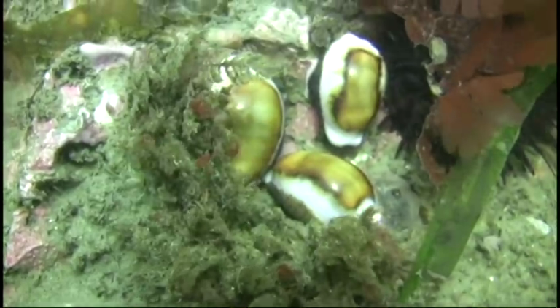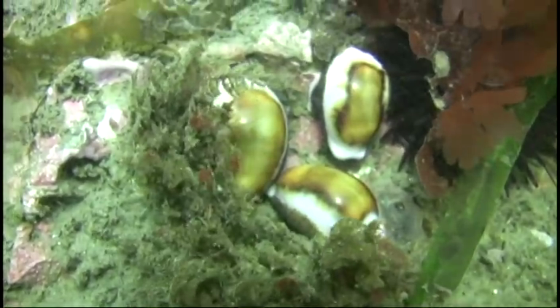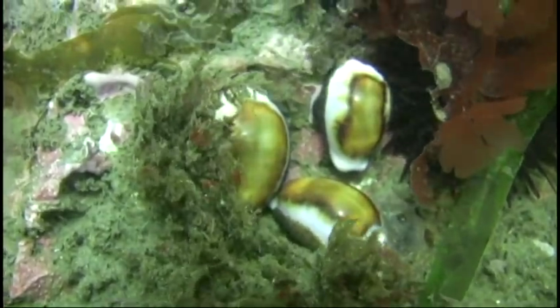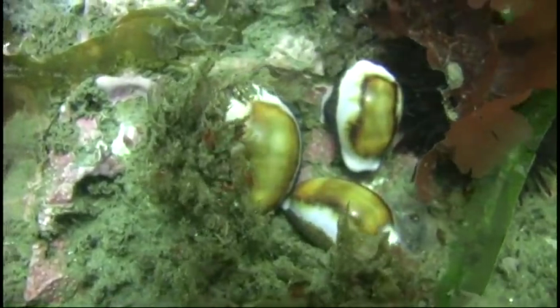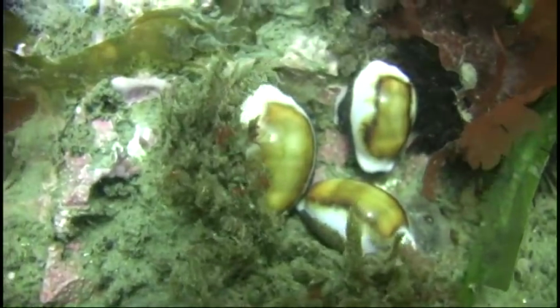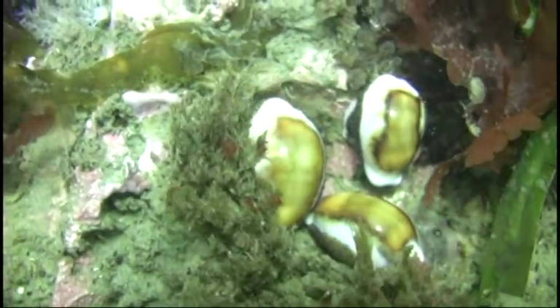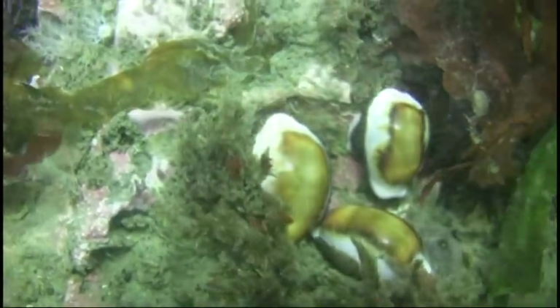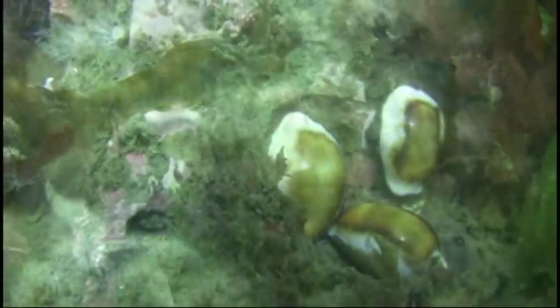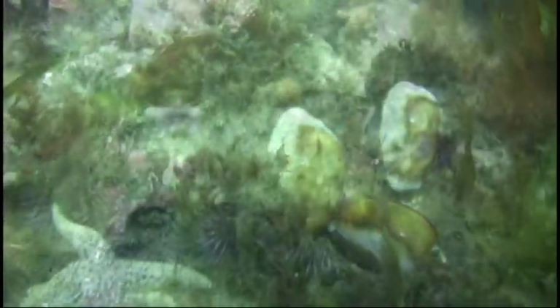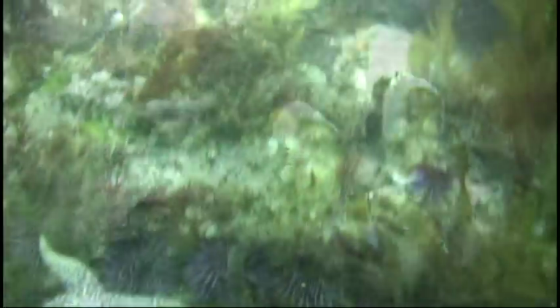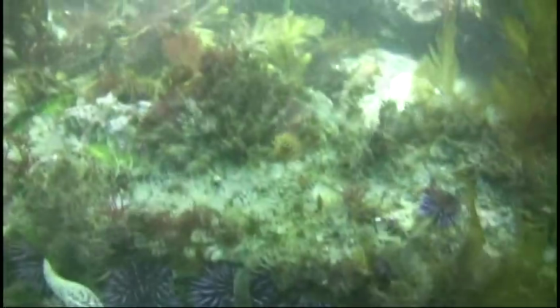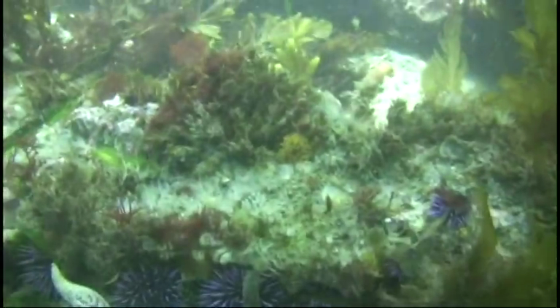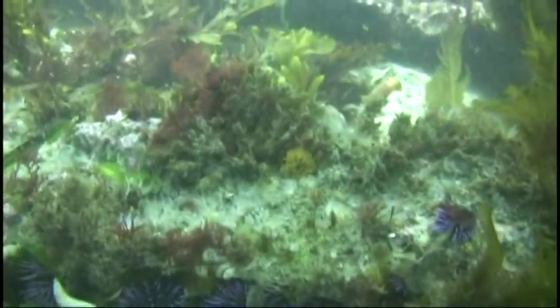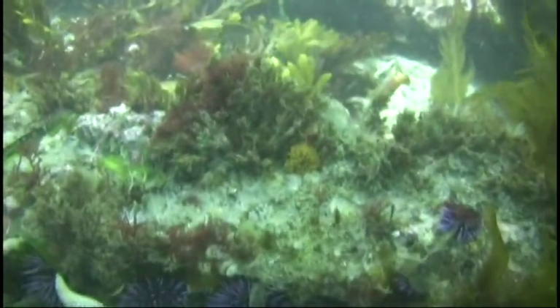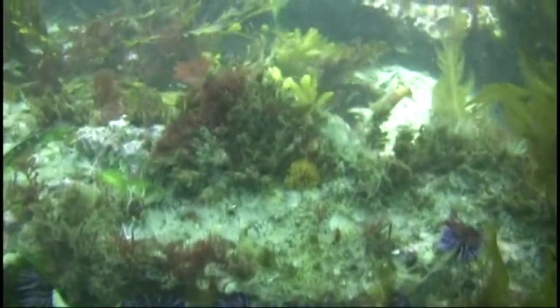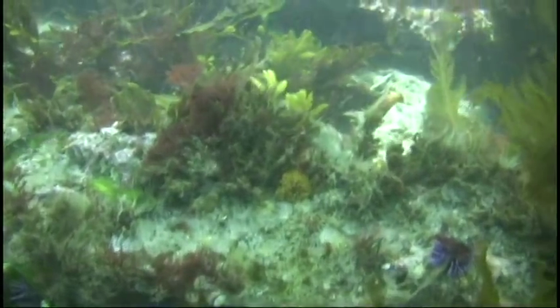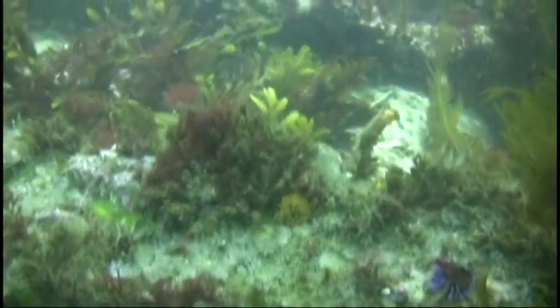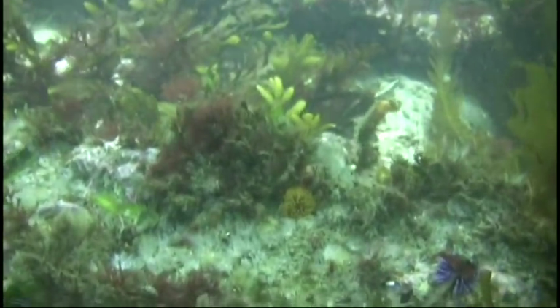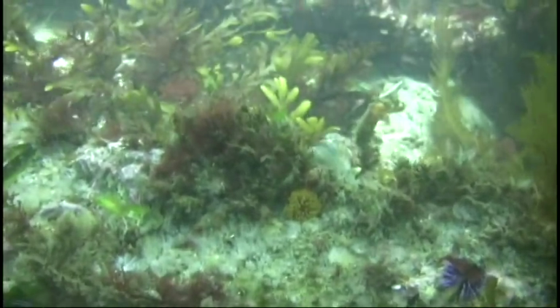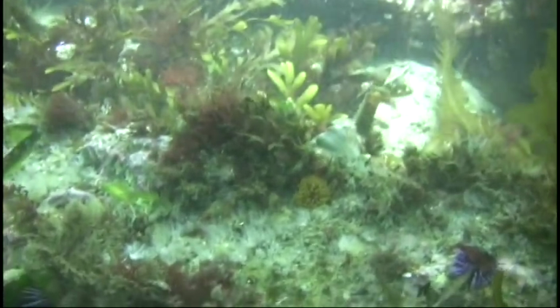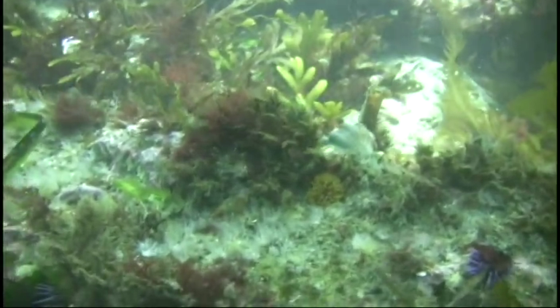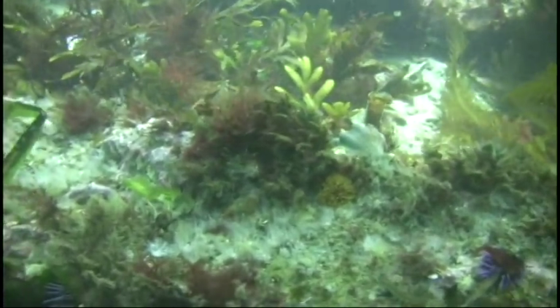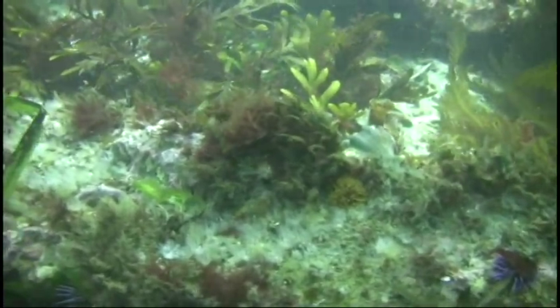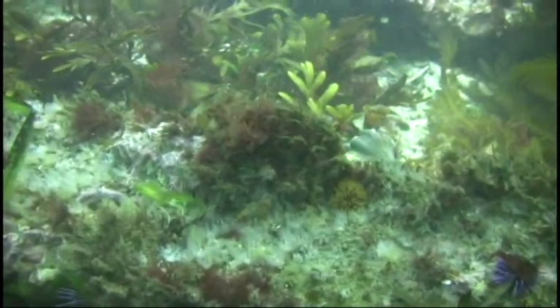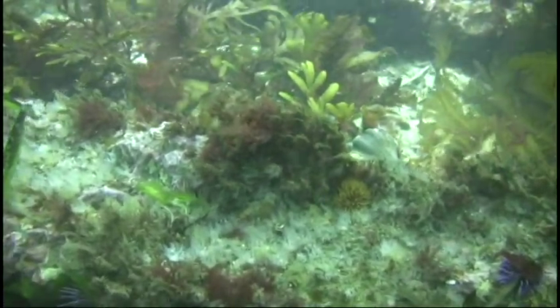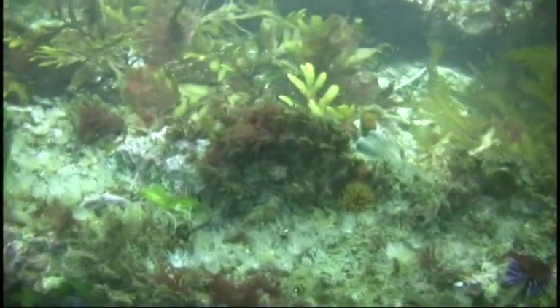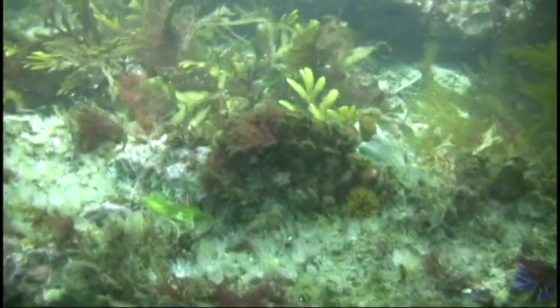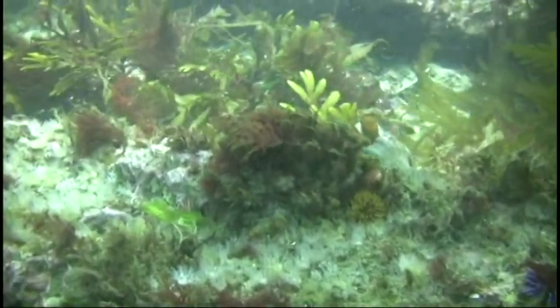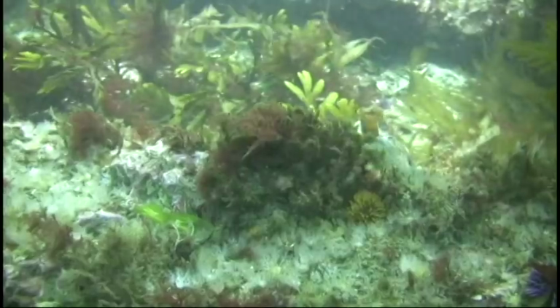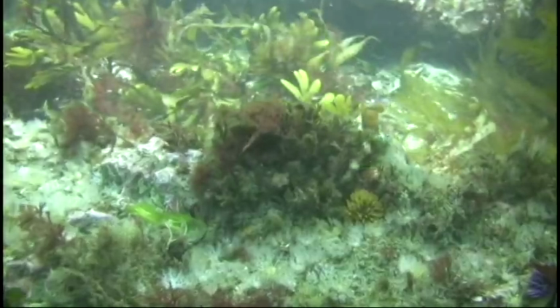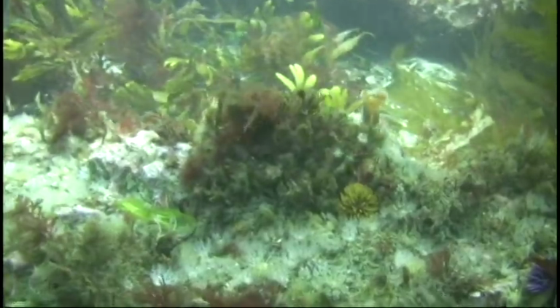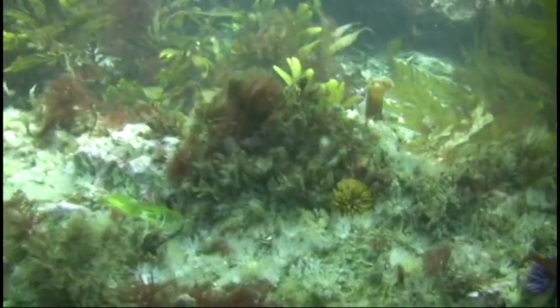Feather duster worms are also very common here. As you approach, they quickly withdraw into the tube that they live in.